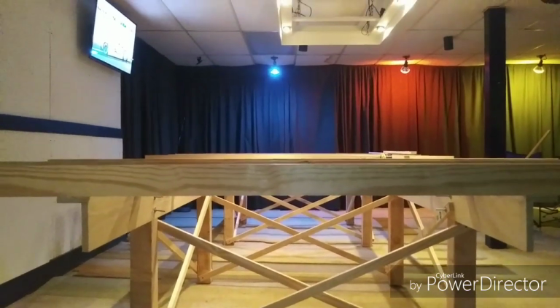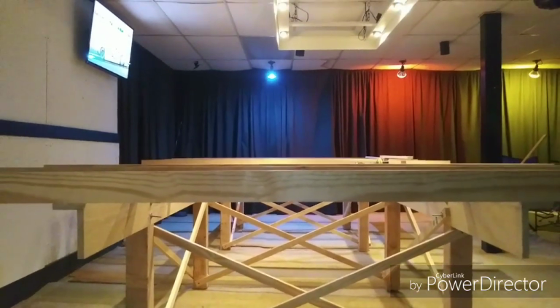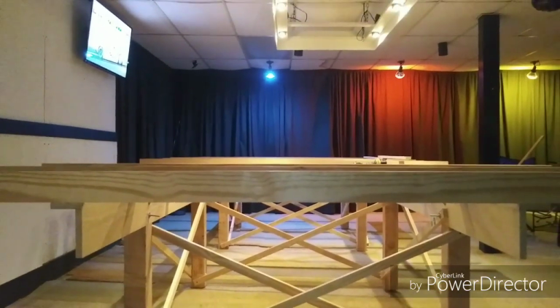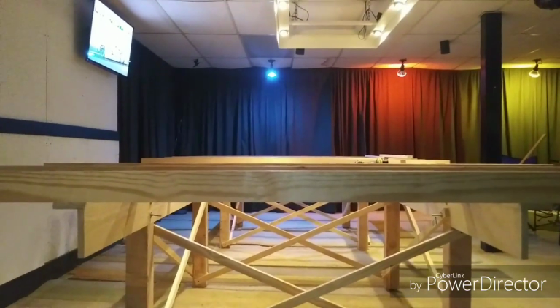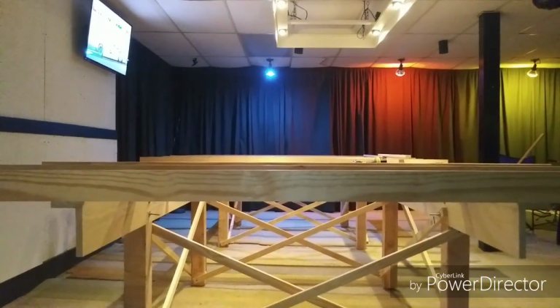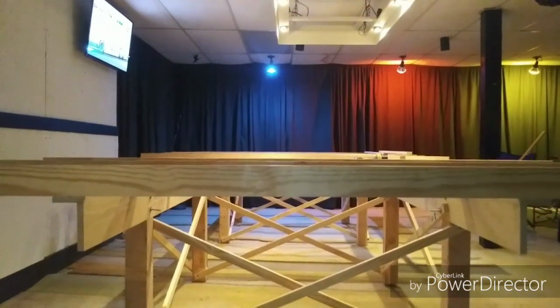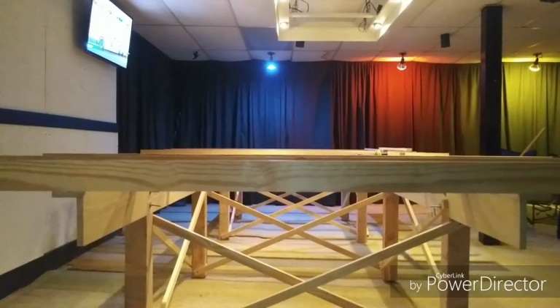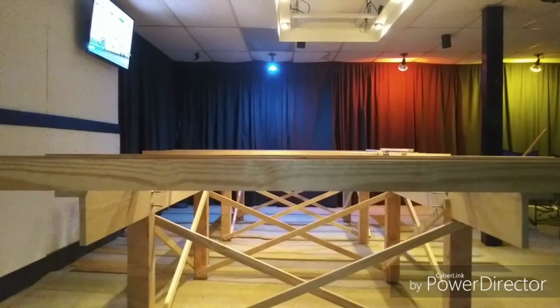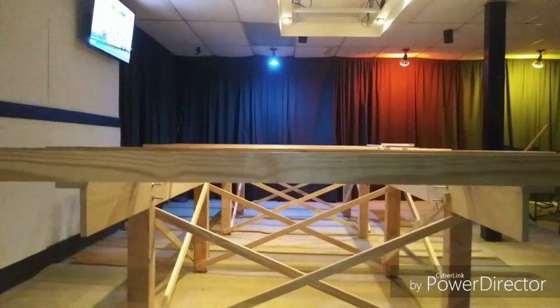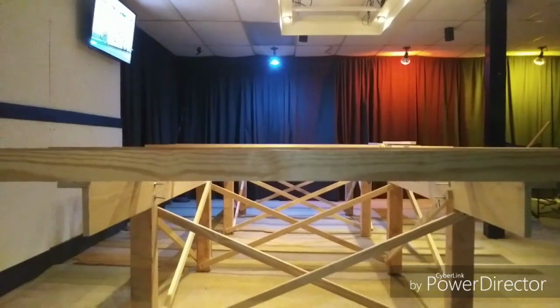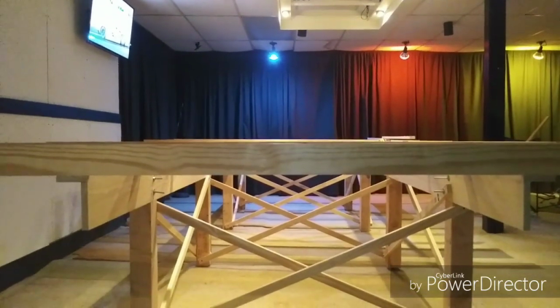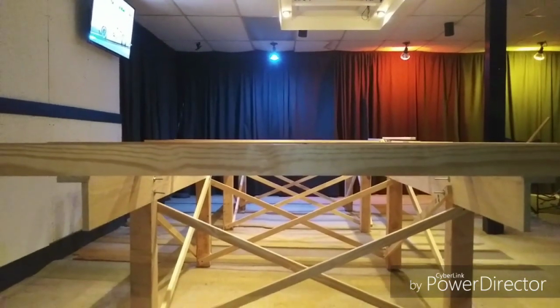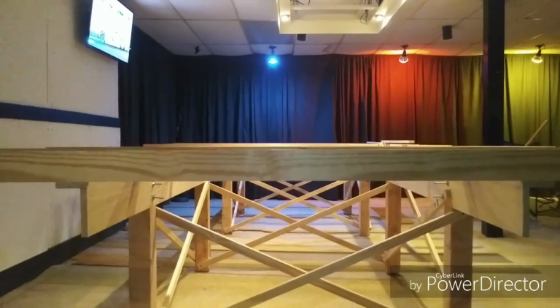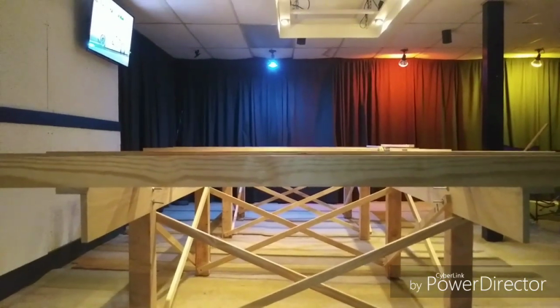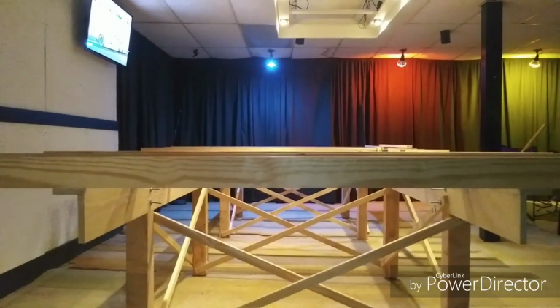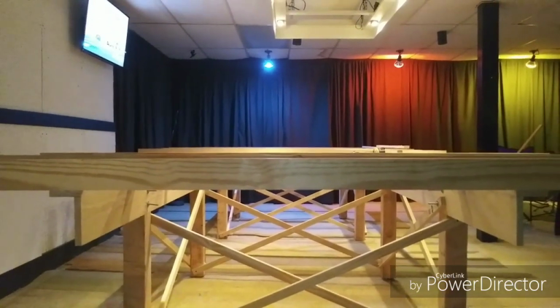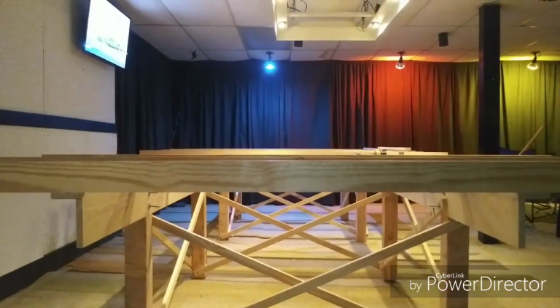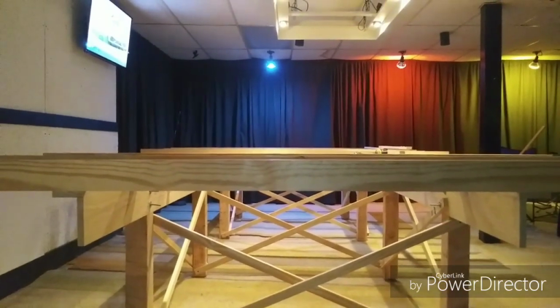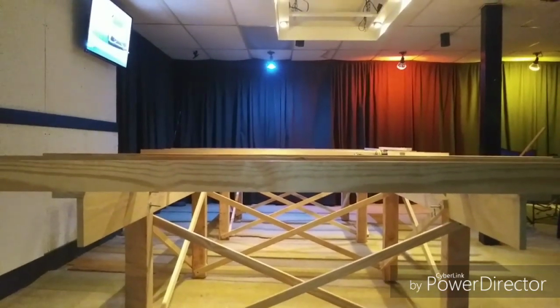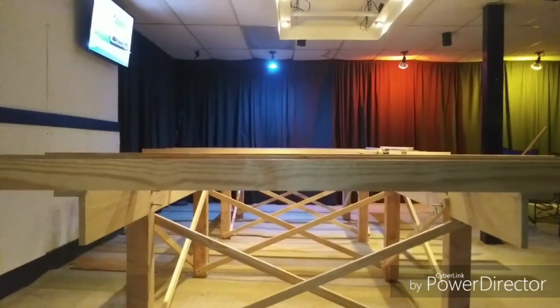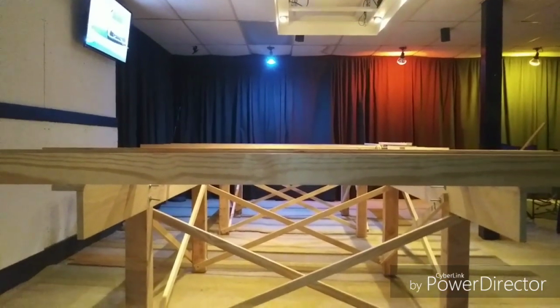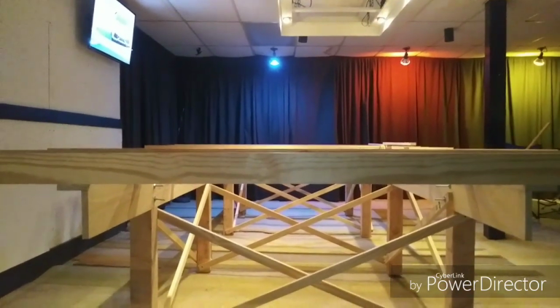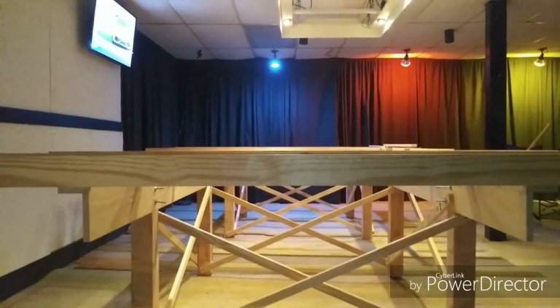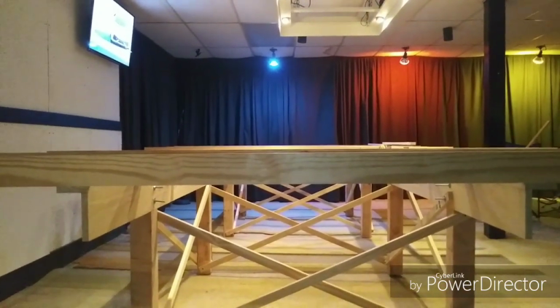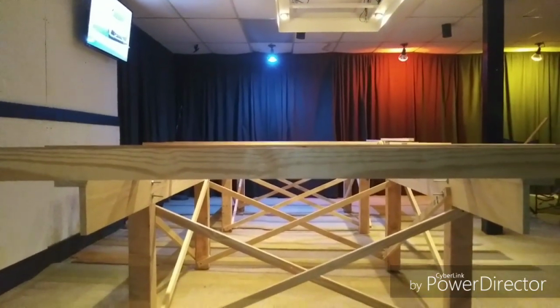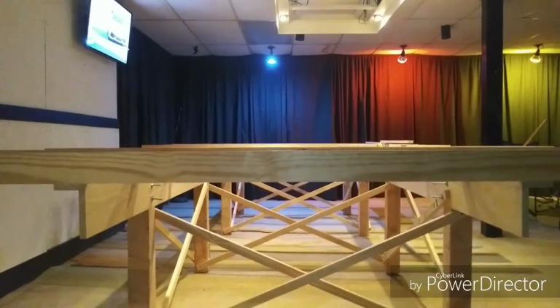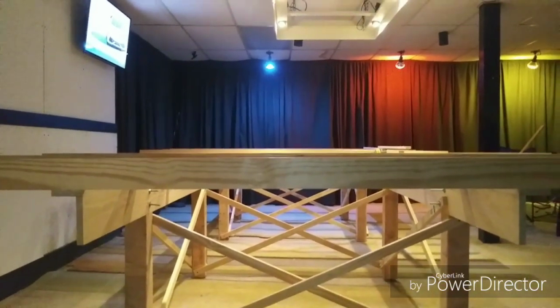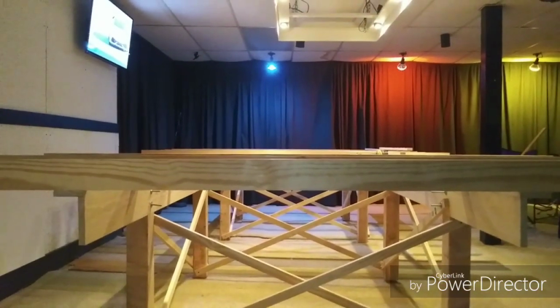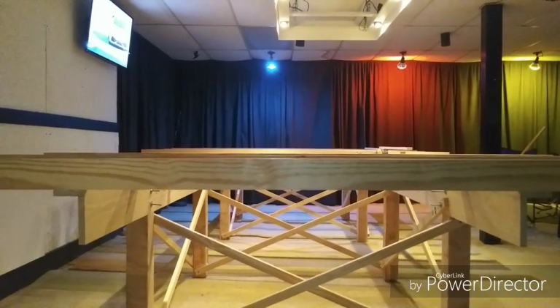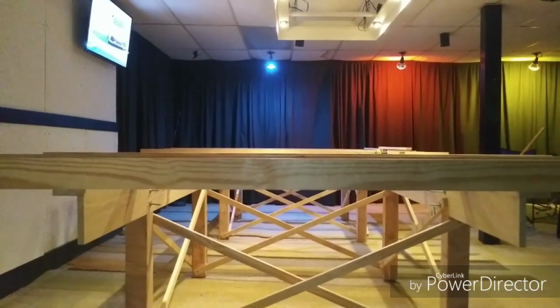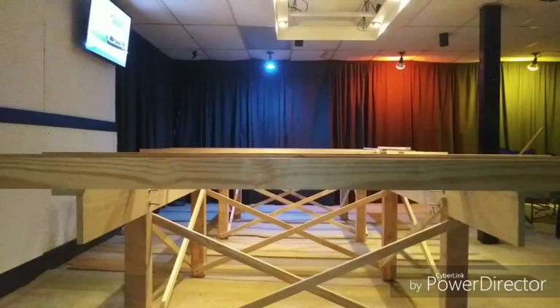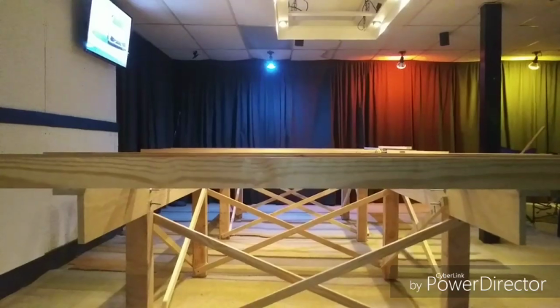Sometimes some of the best tools you have for checking if everything is square and not warped or potato-chipped is your own eyeballs. And as we can see, just by sighting down the top edge of the joist, everything appears to be nice and flat.